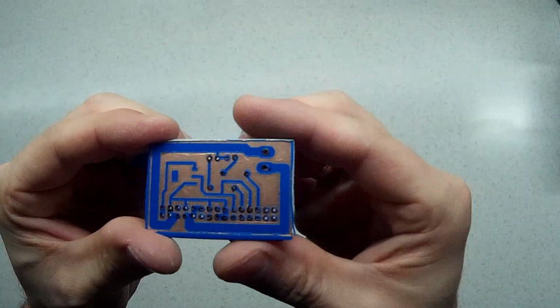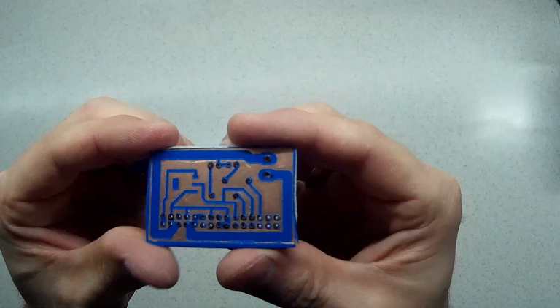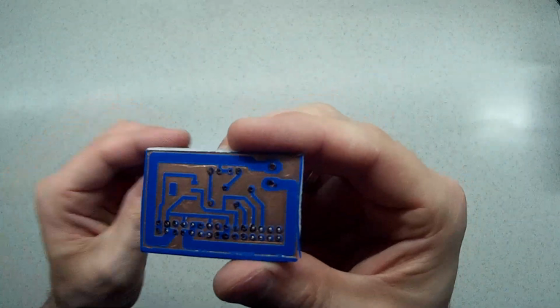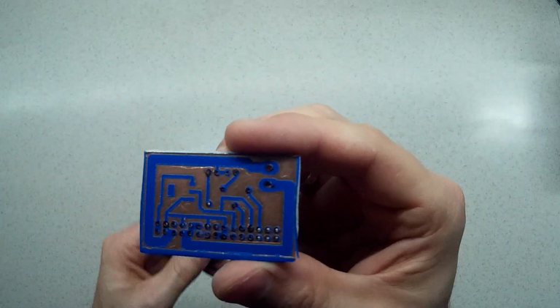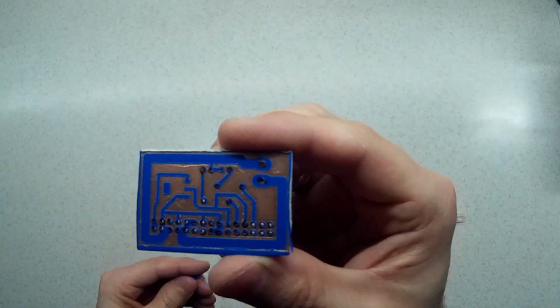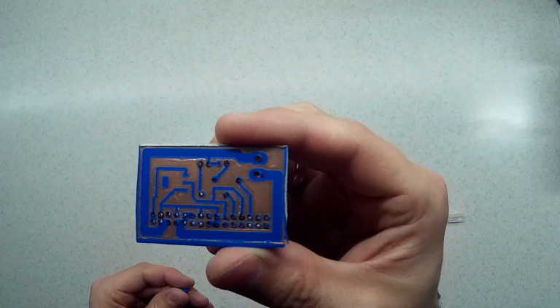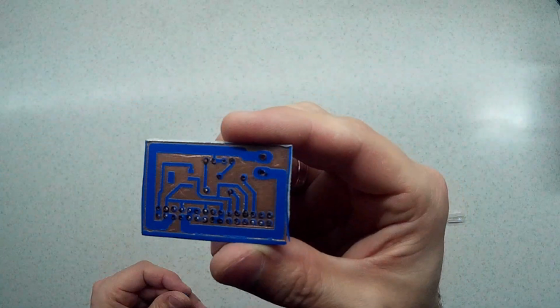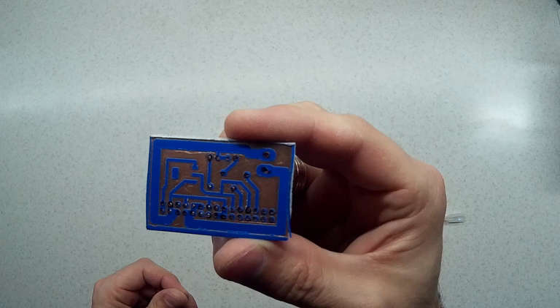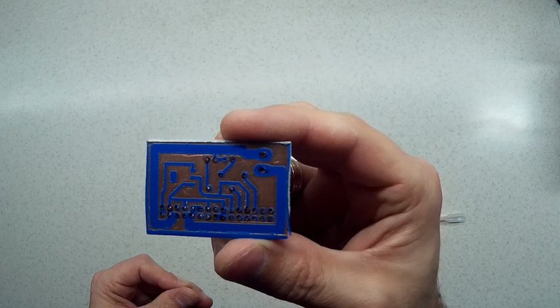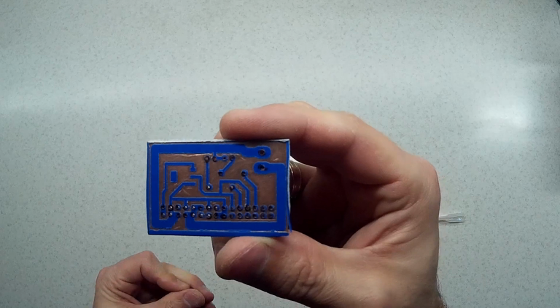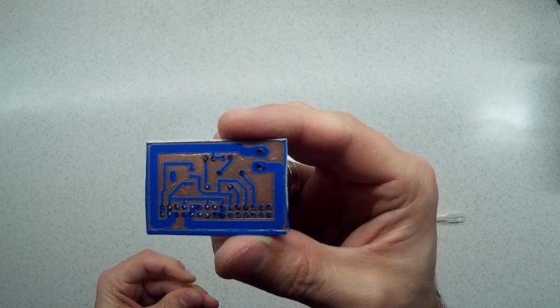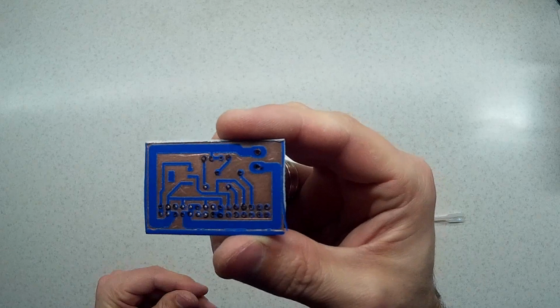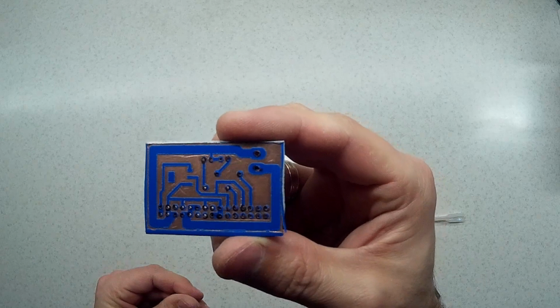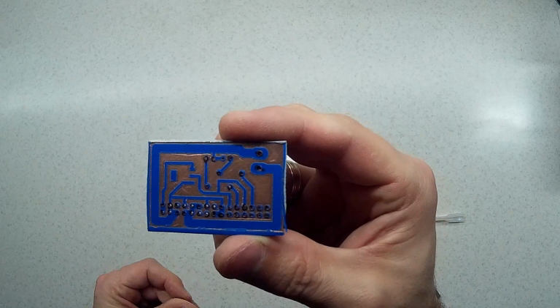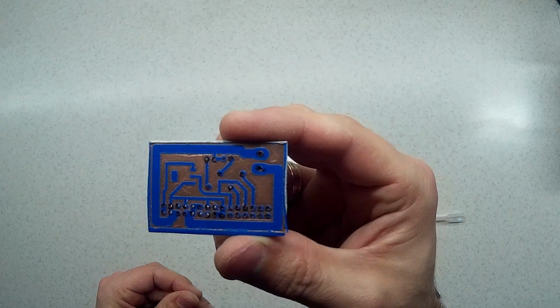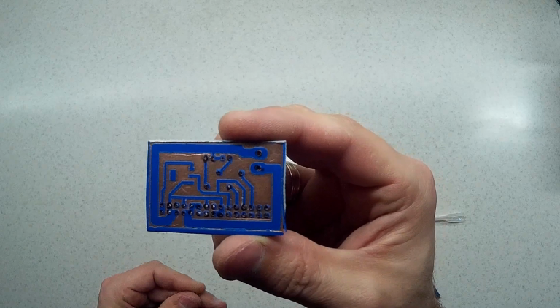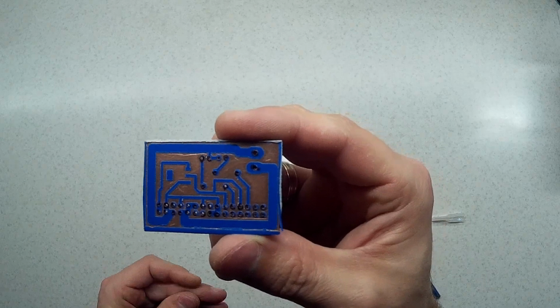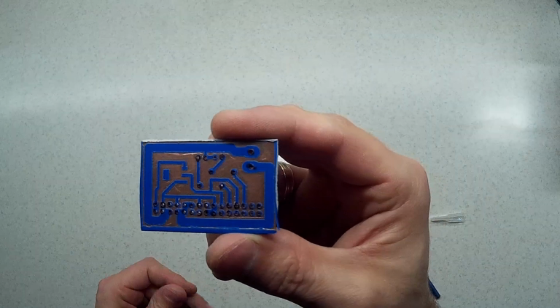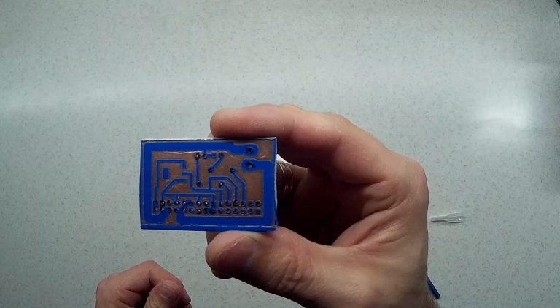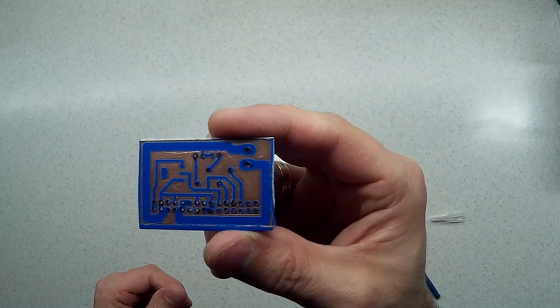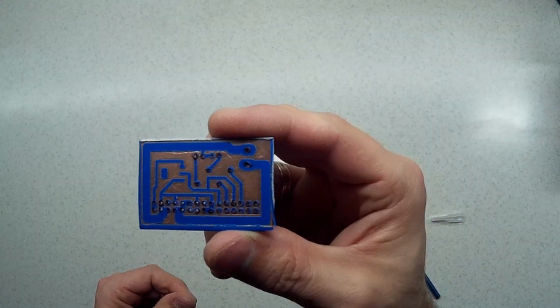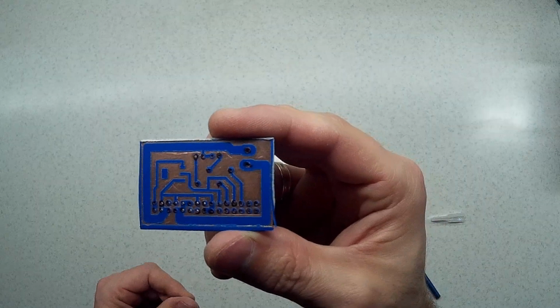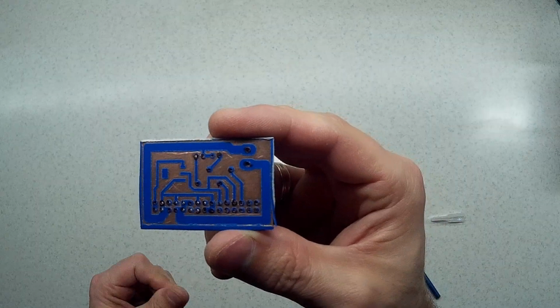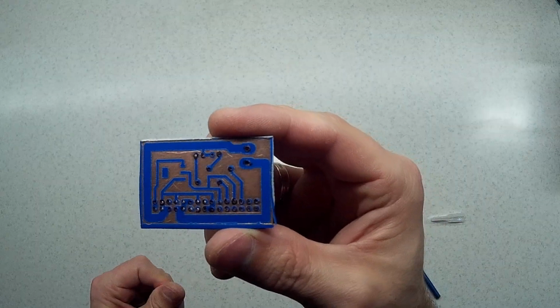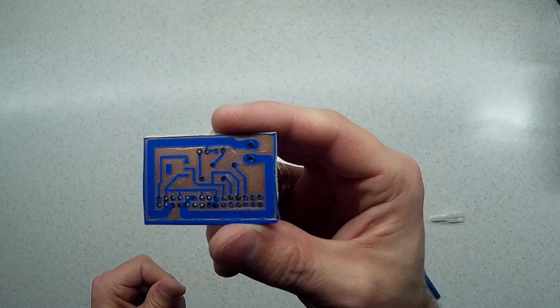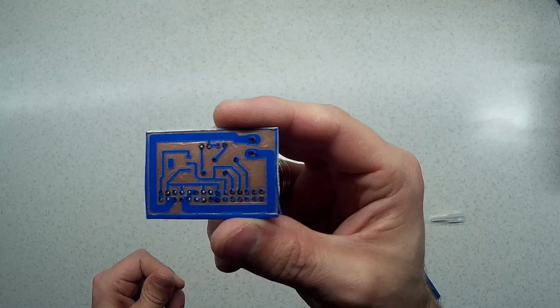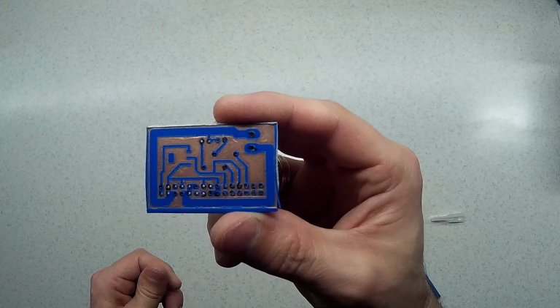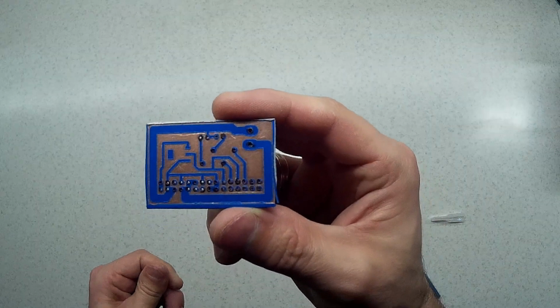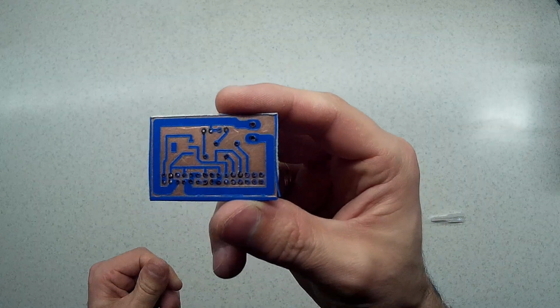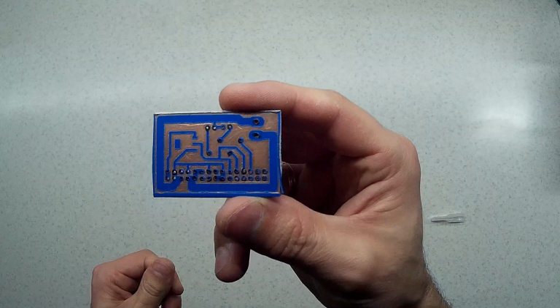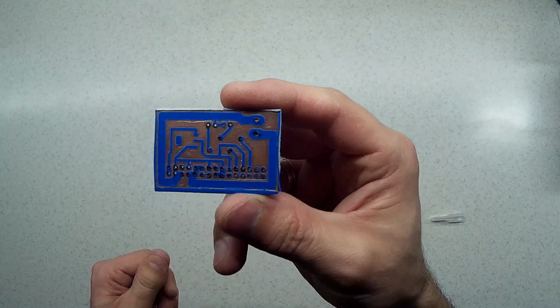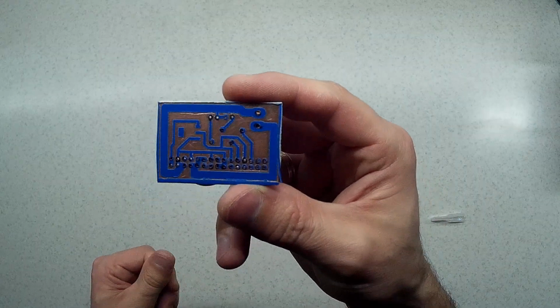When everything is done, the board is ready to be etched.